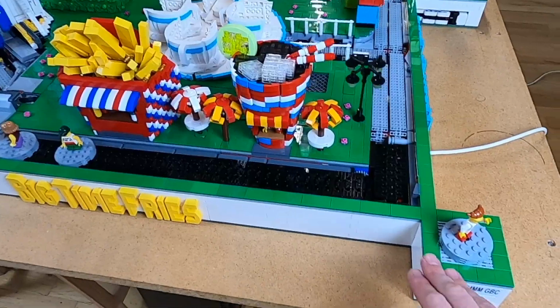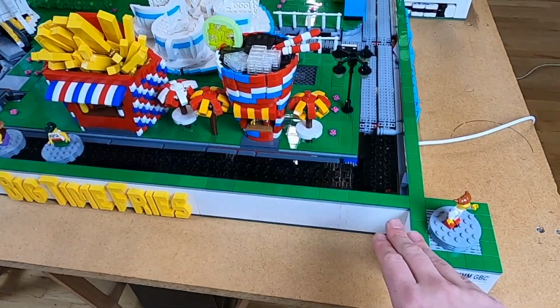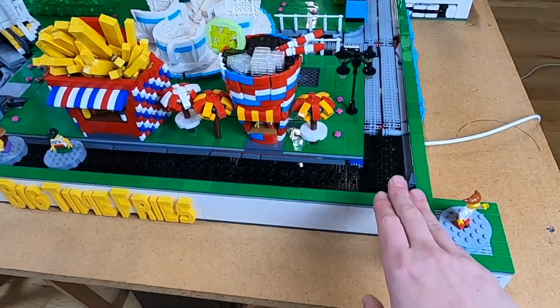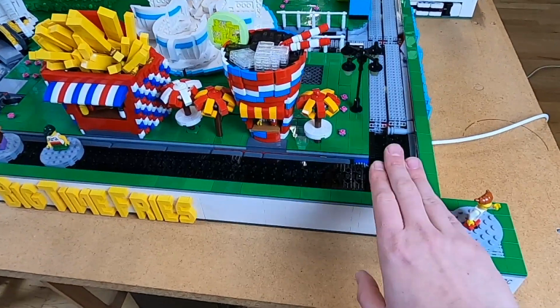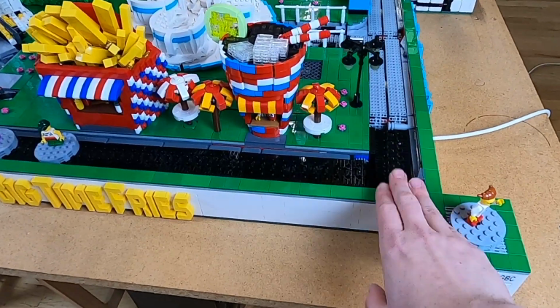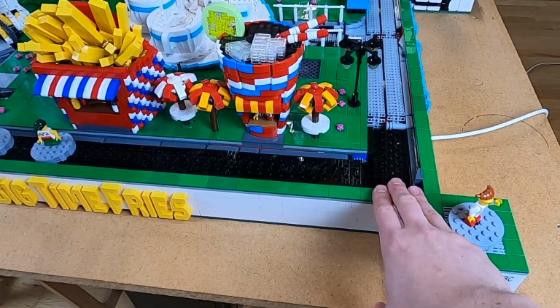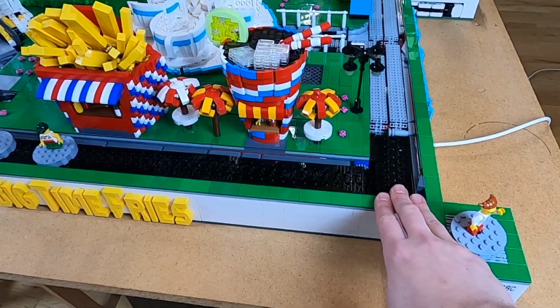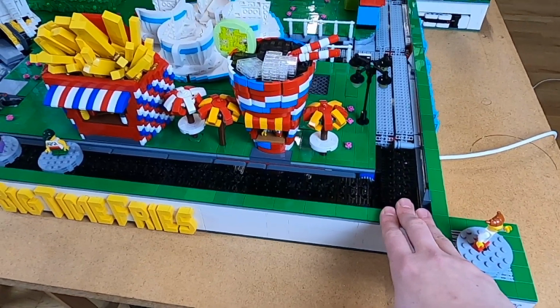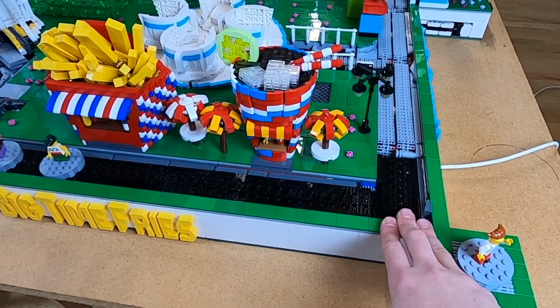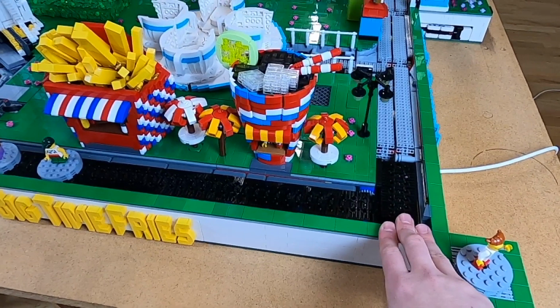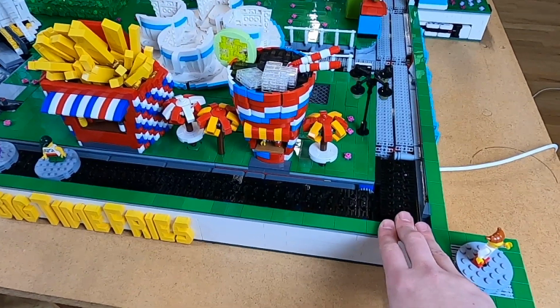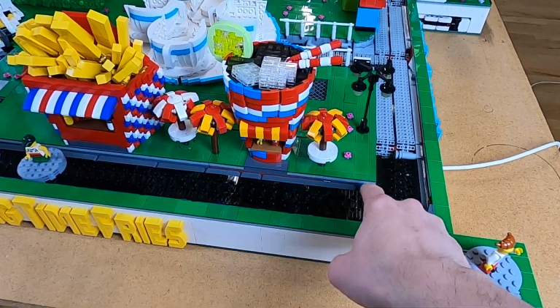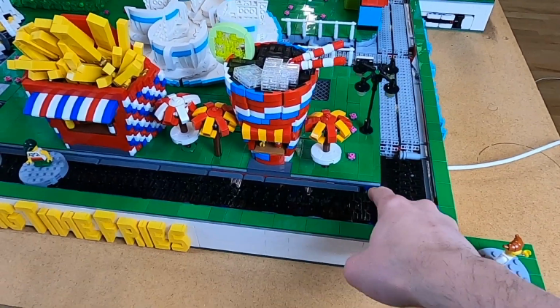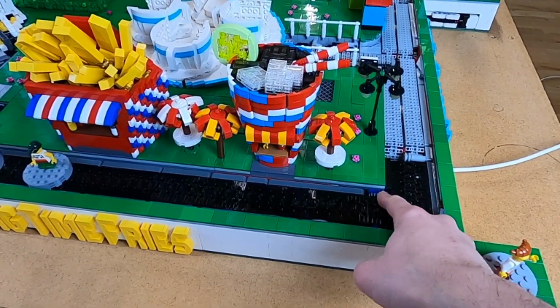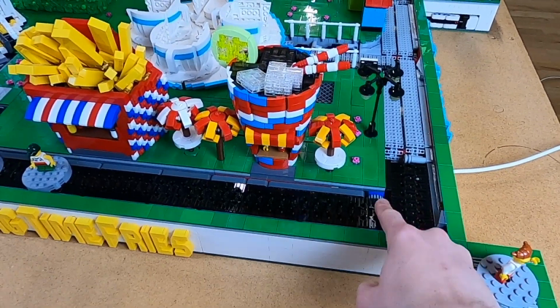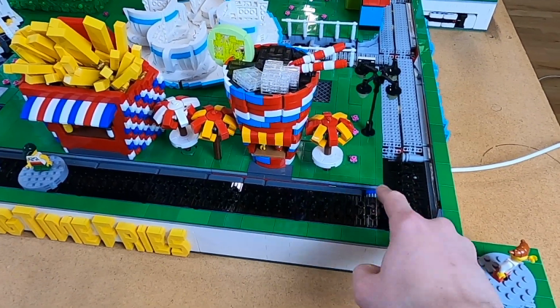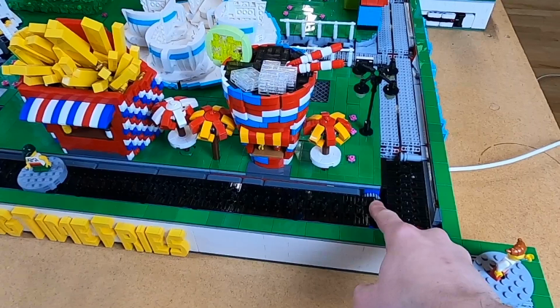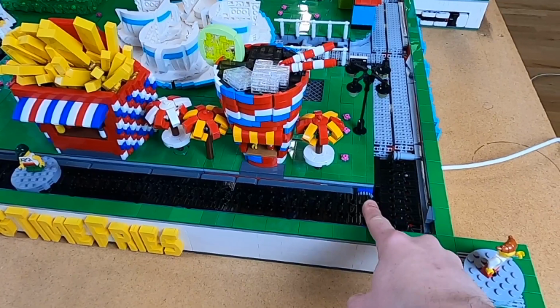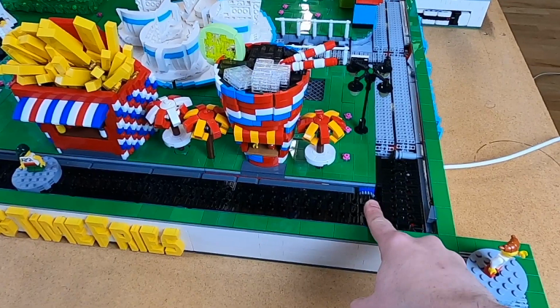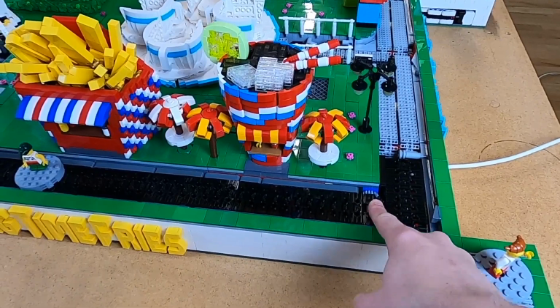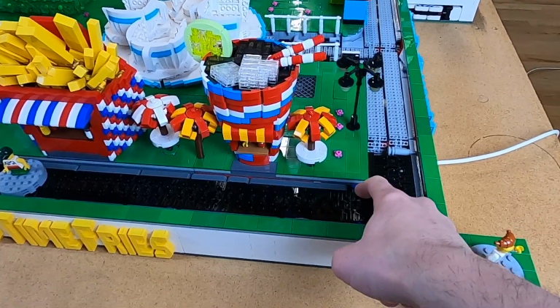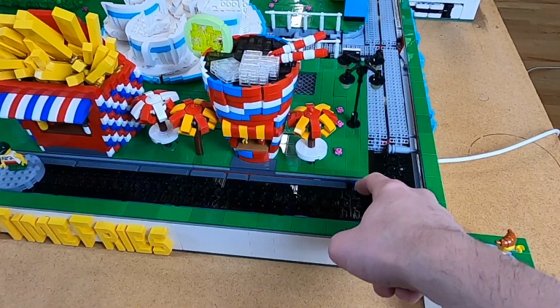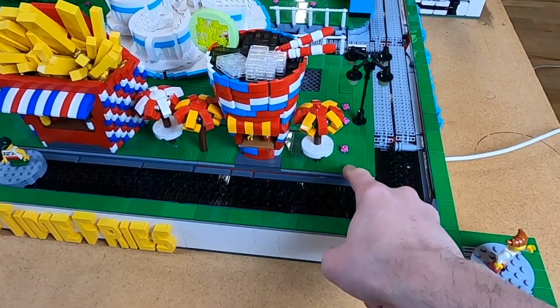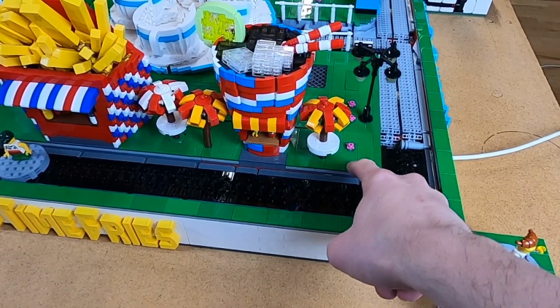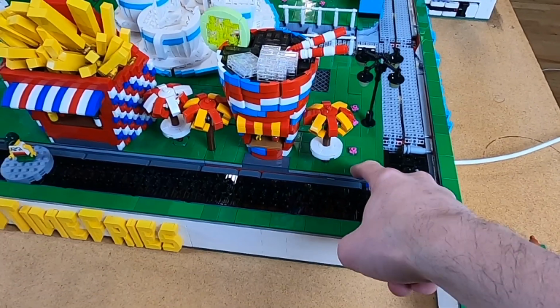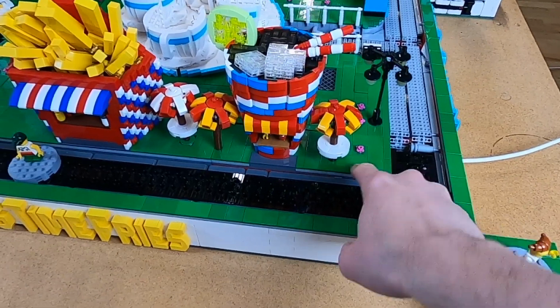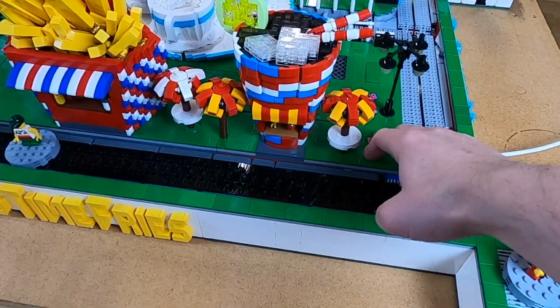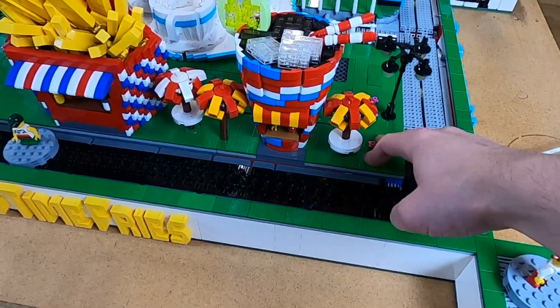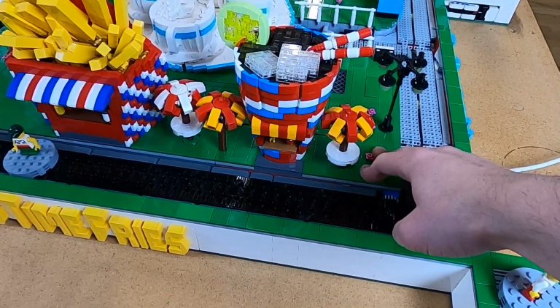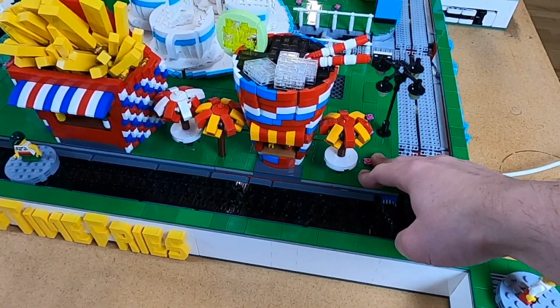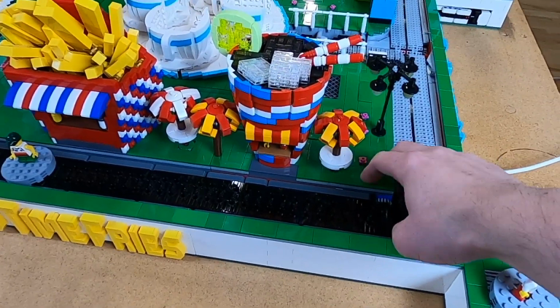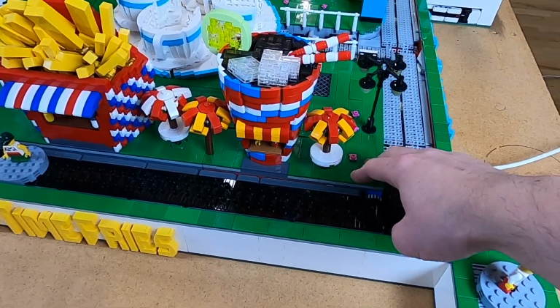Already here from the corner, you can see that there's actually a new corner module. It is powered by a motor hidden down here — an XL motor.